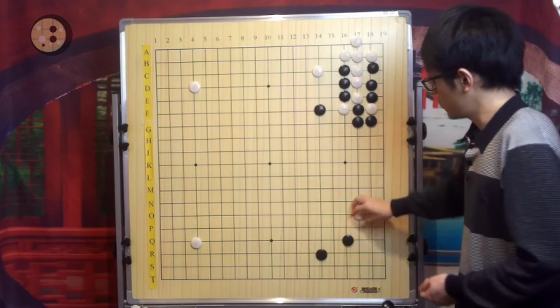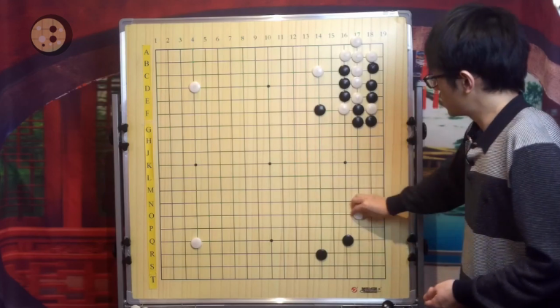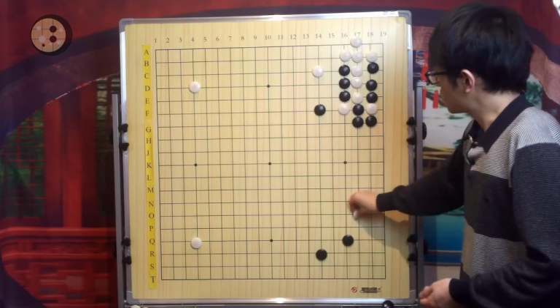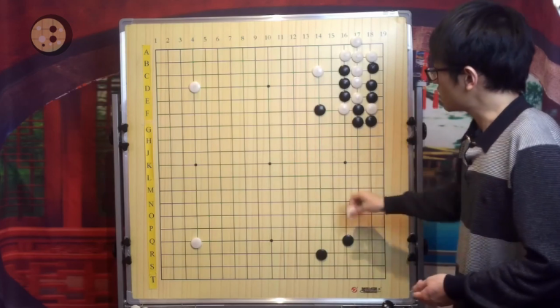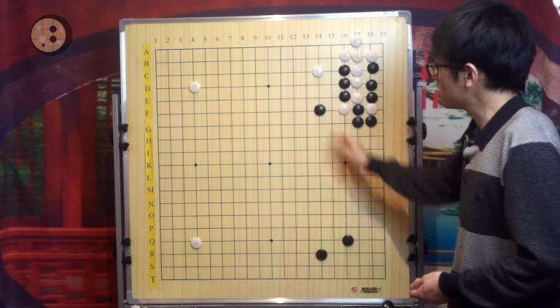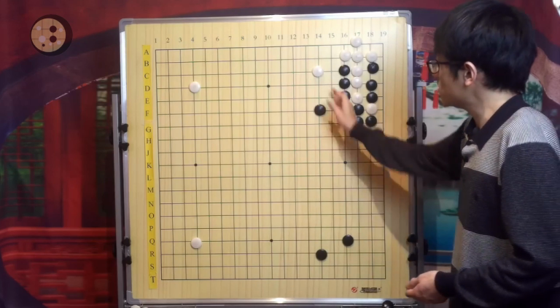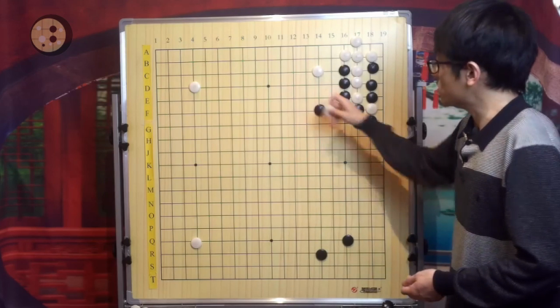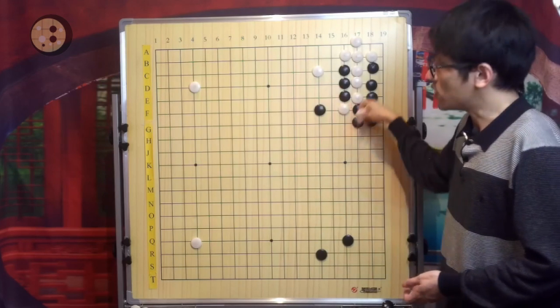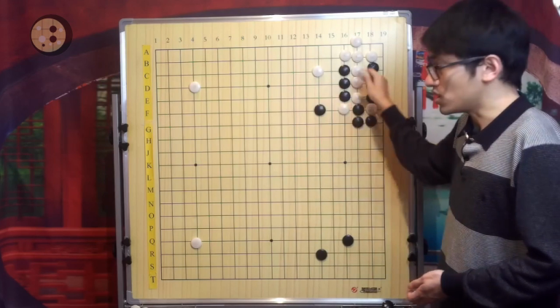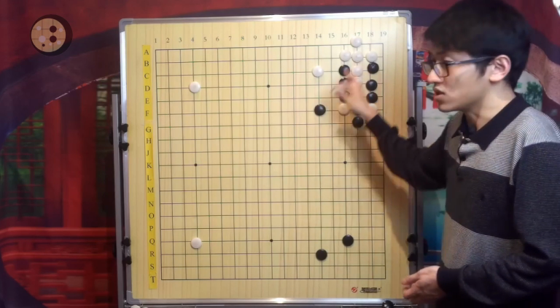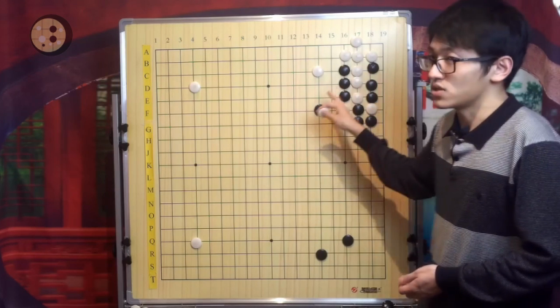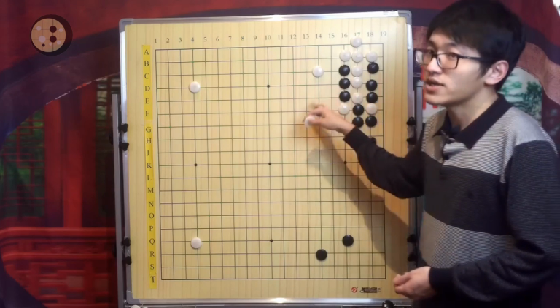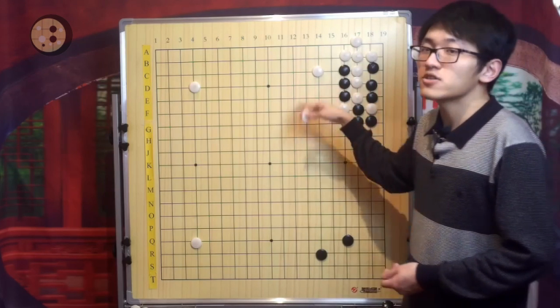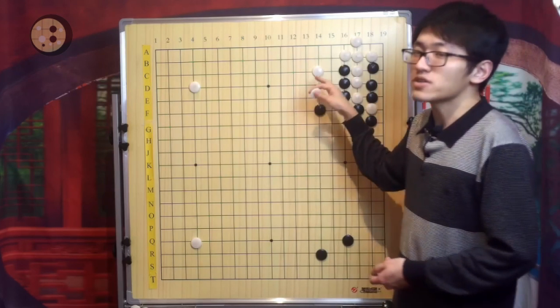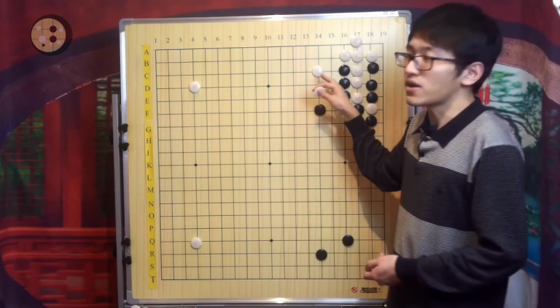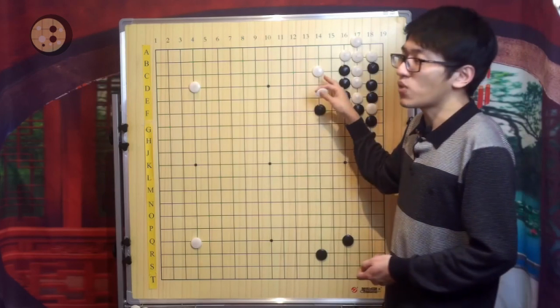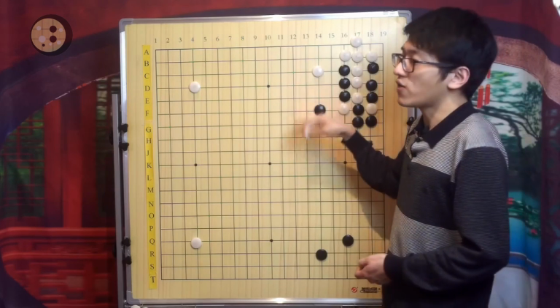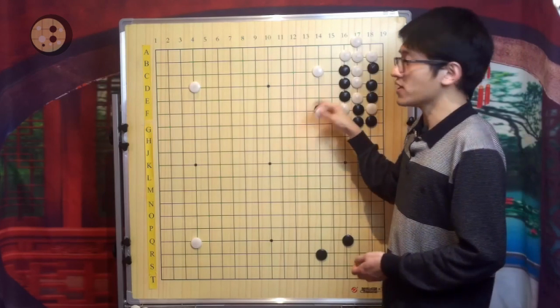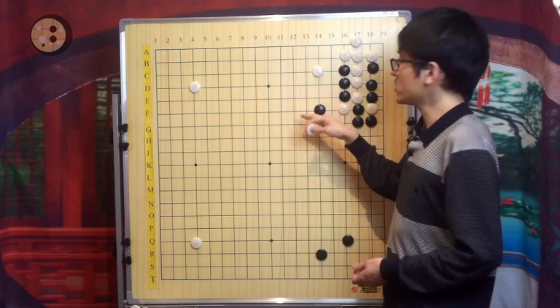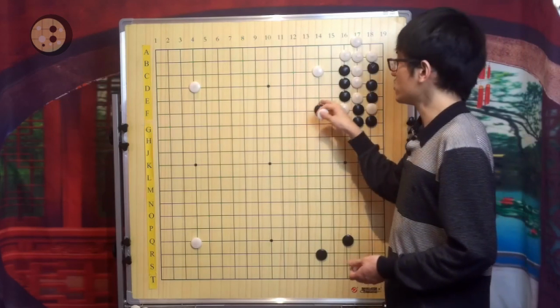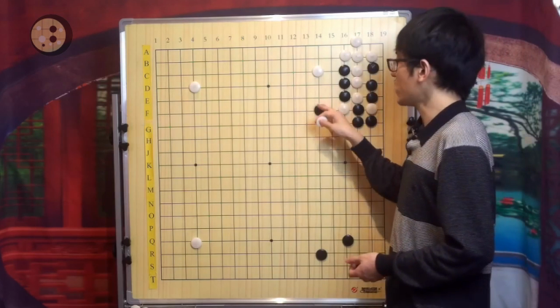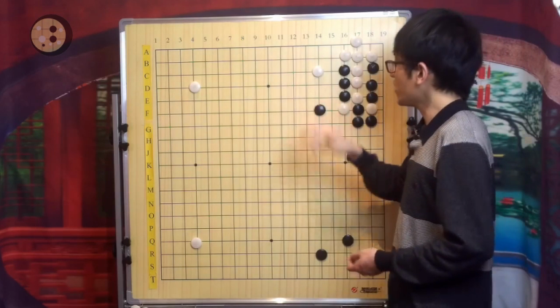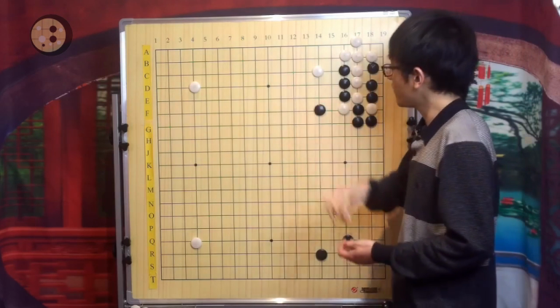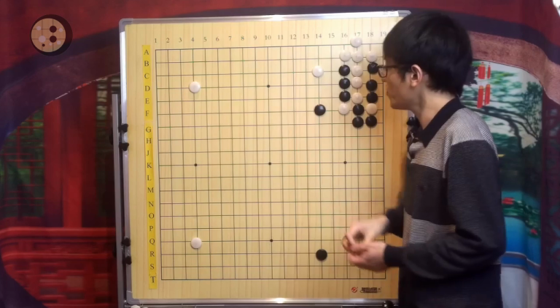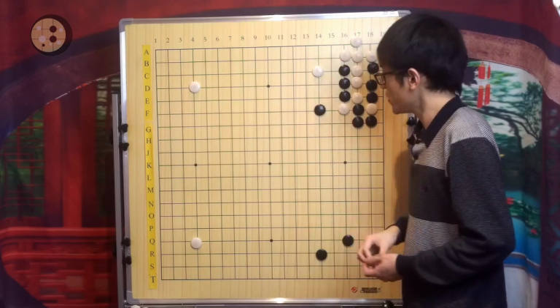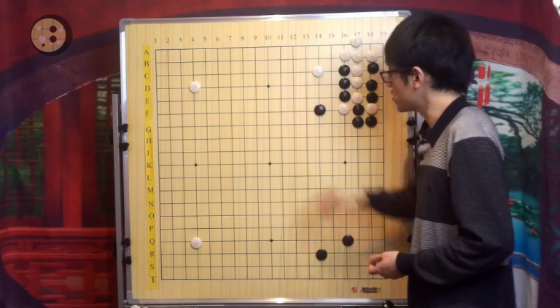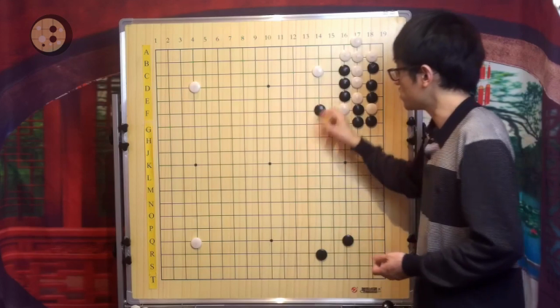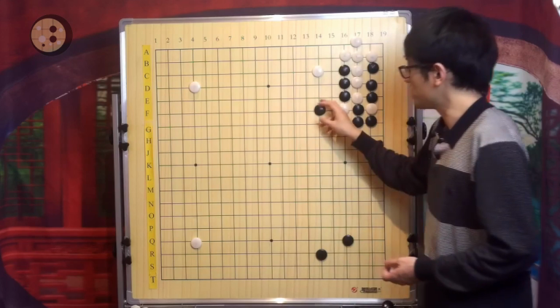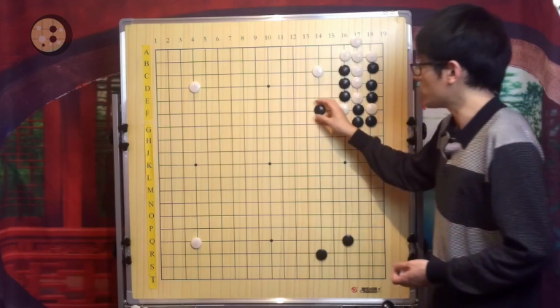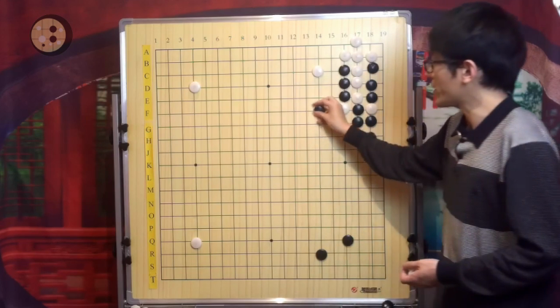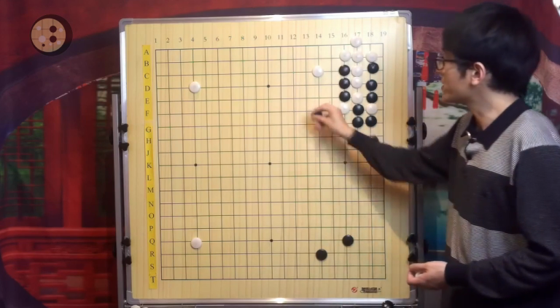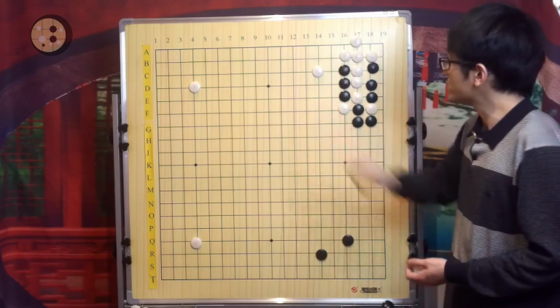Later on there is no immediate life-and-death problem for White in this corner. This is one of the latest AI variations, by the way.